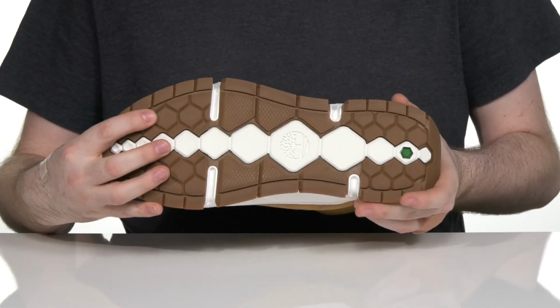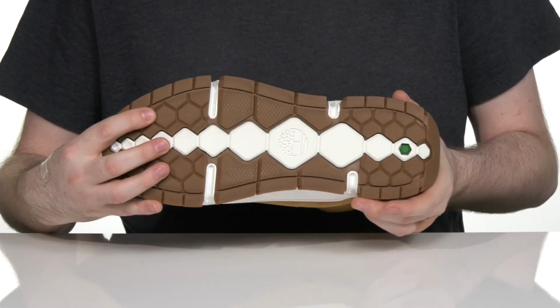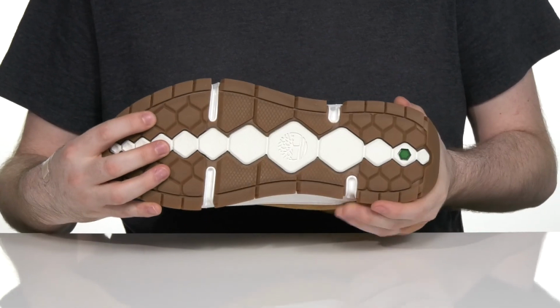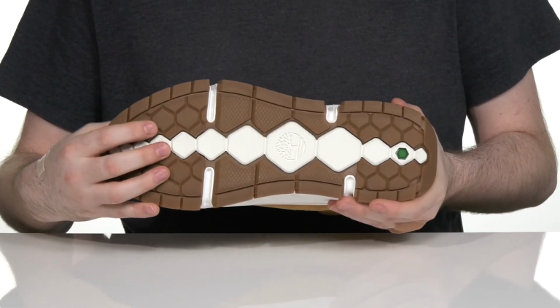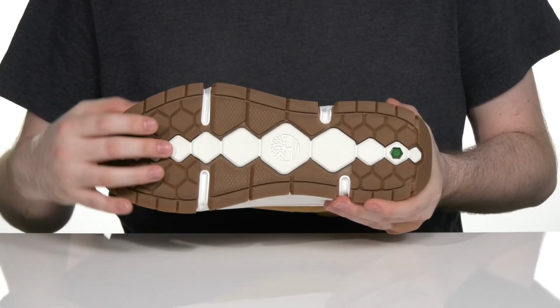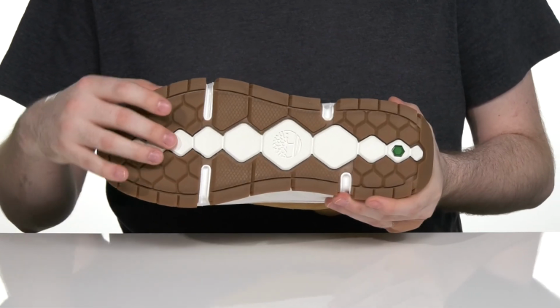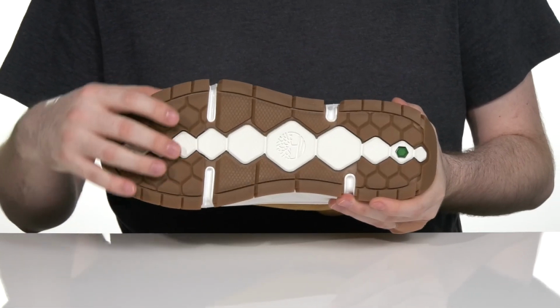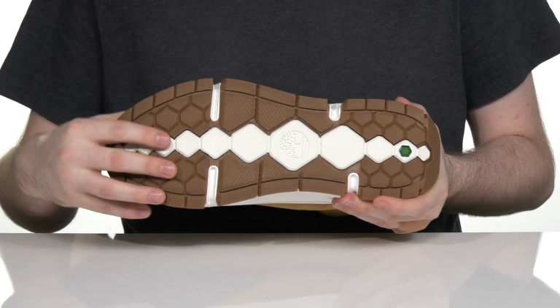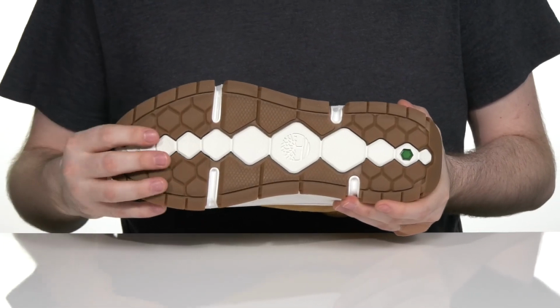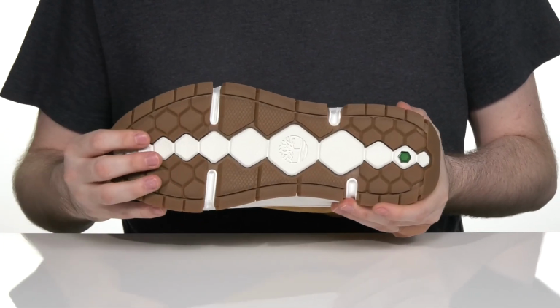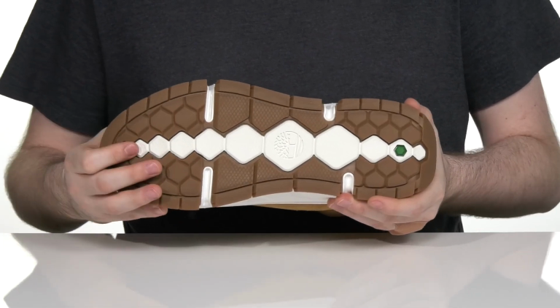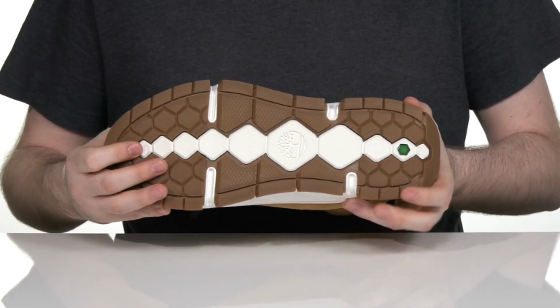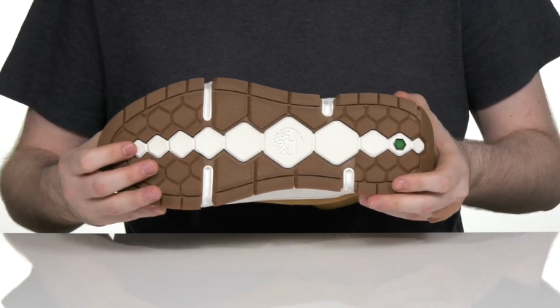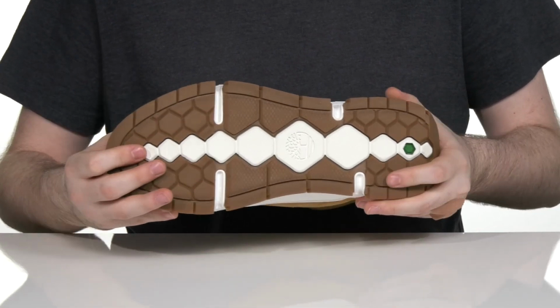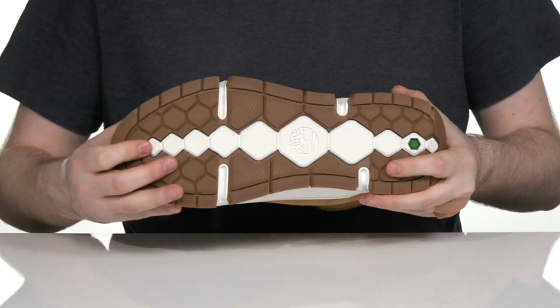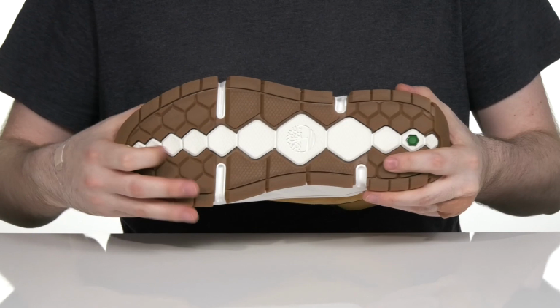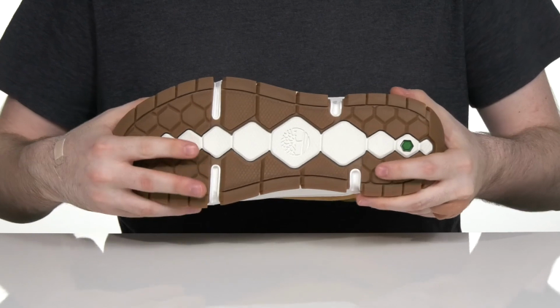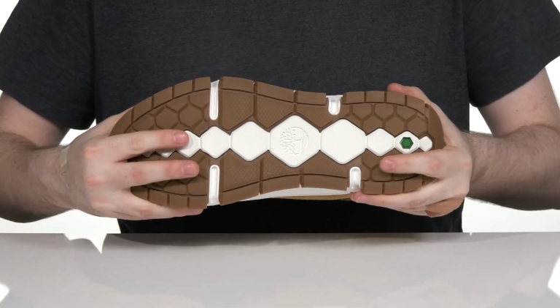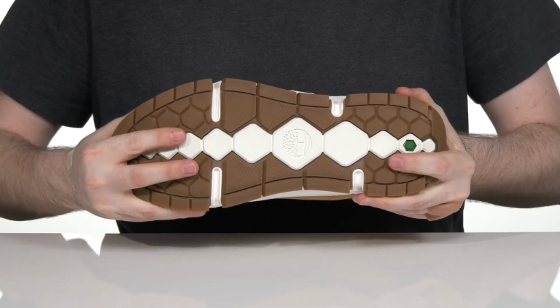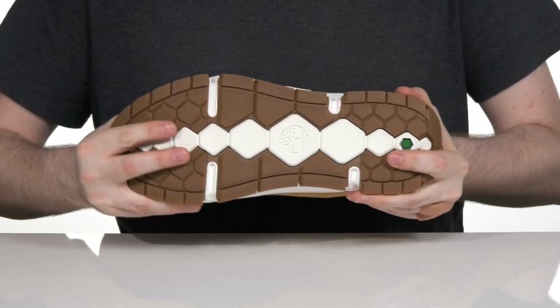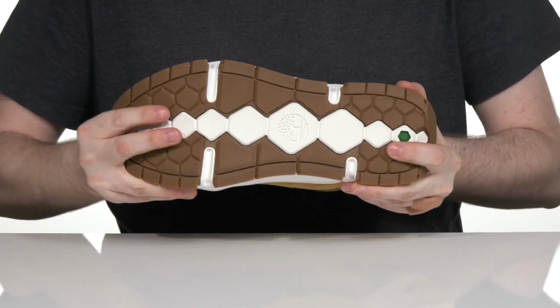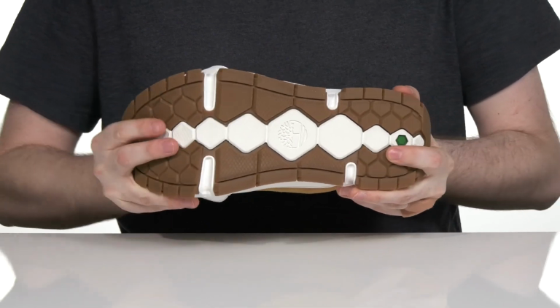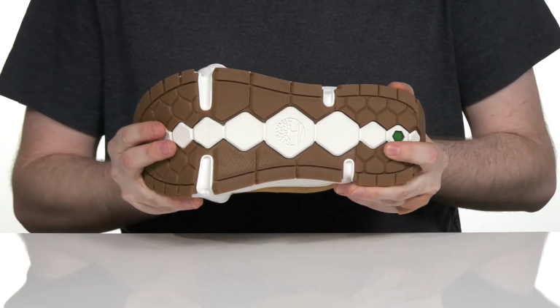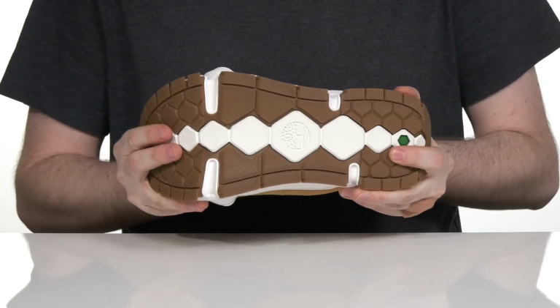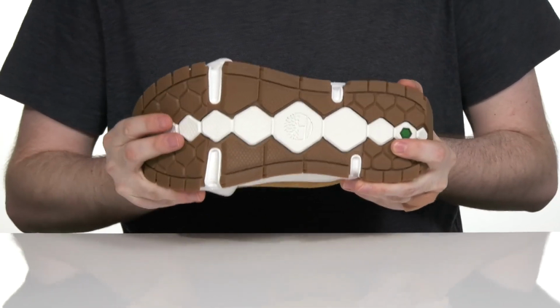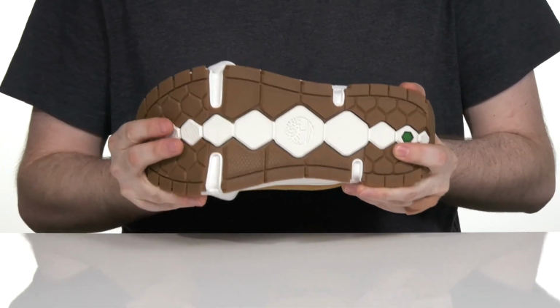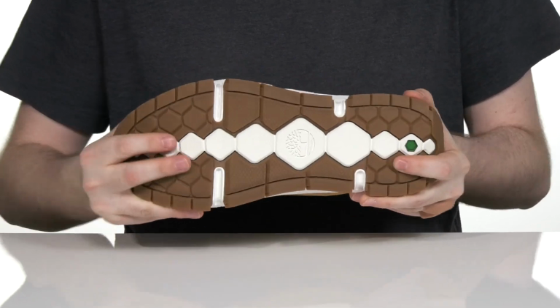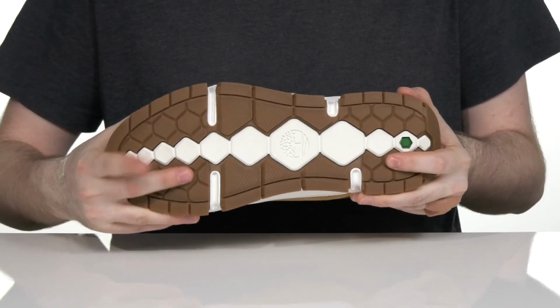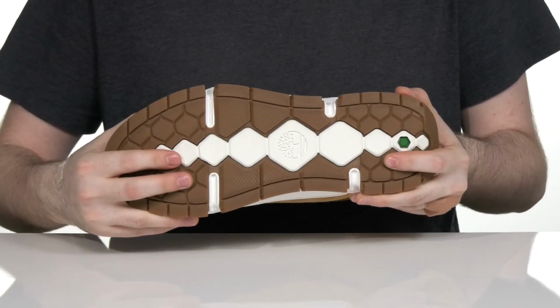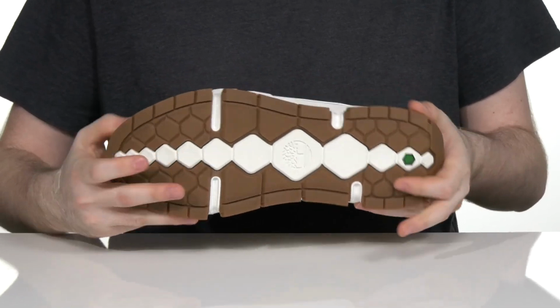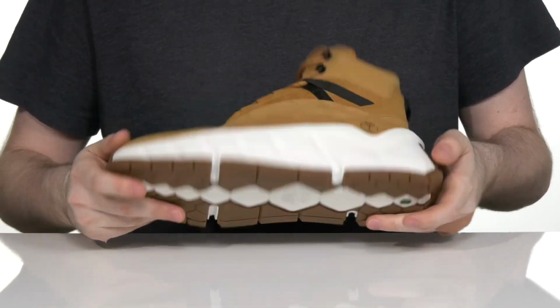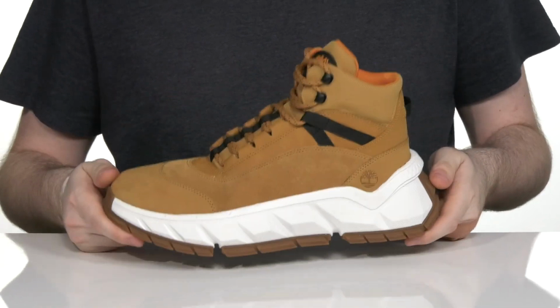Underneath that it has a rubber outsole that's extra grippy, and it also has just a bit of flex in the toe.